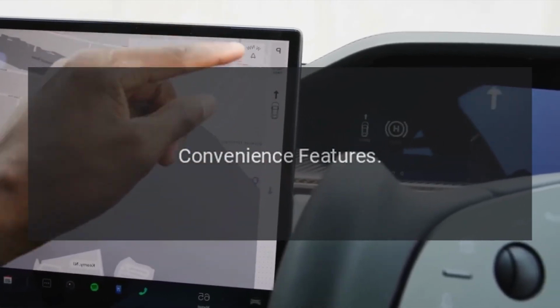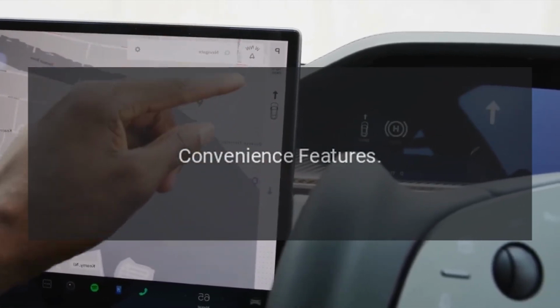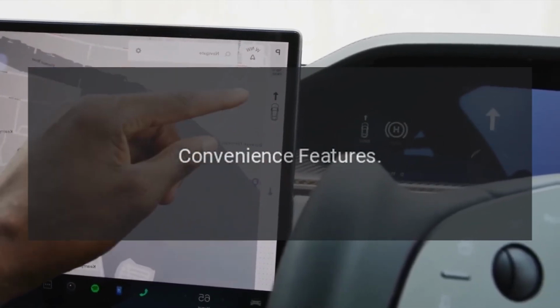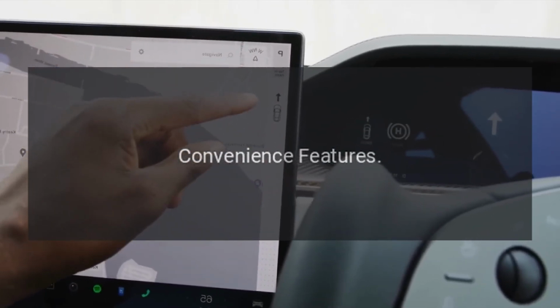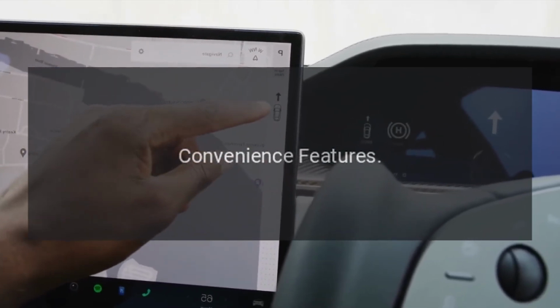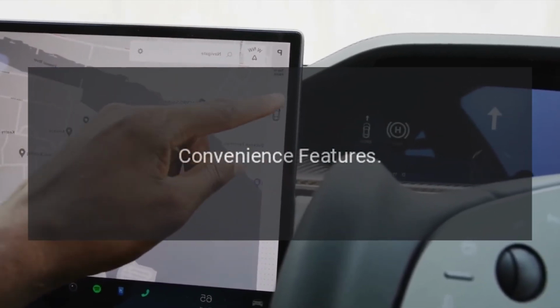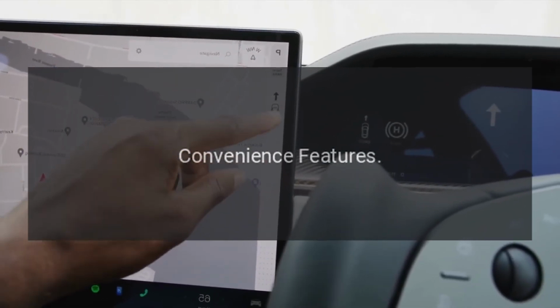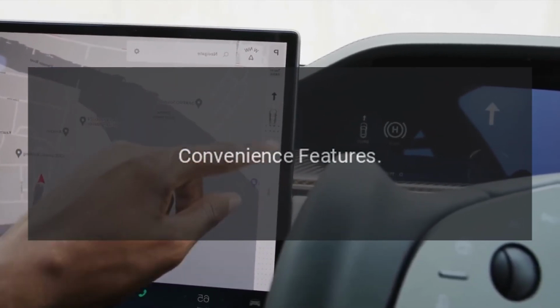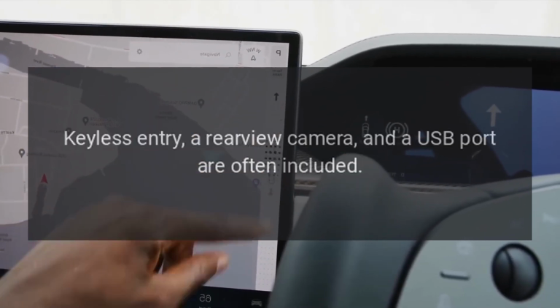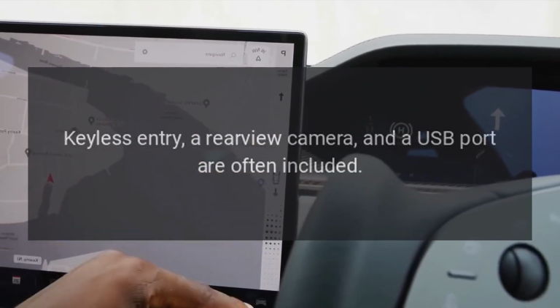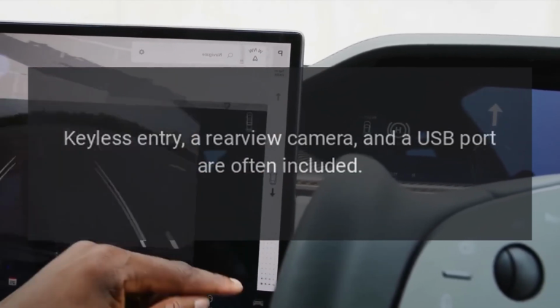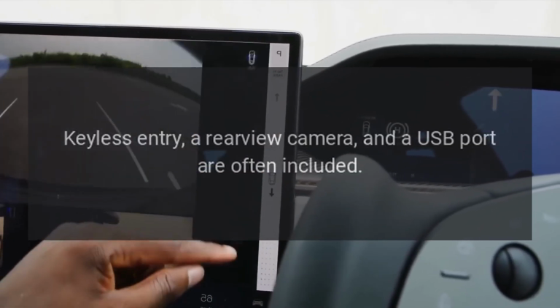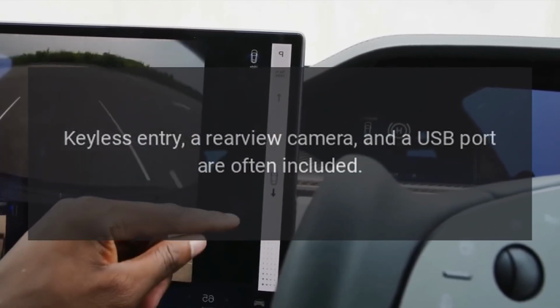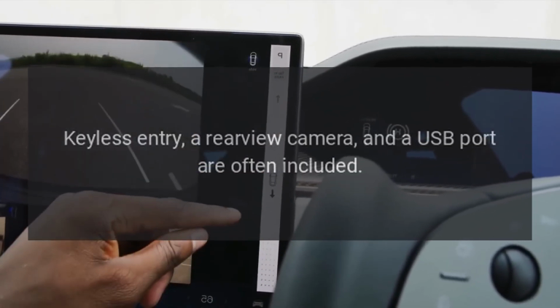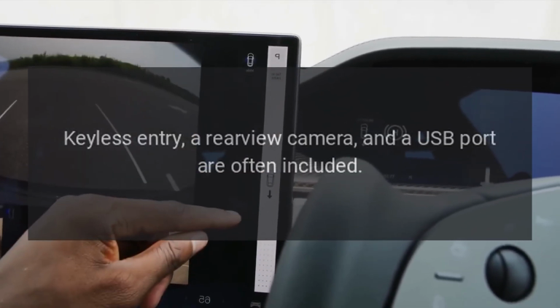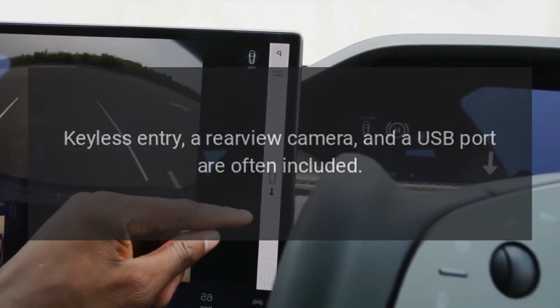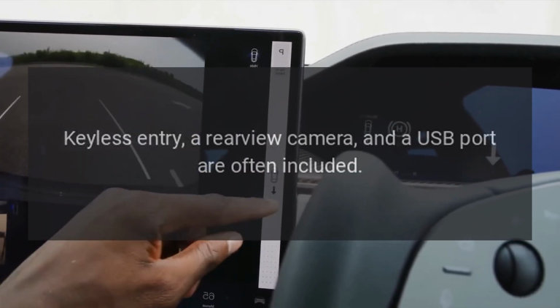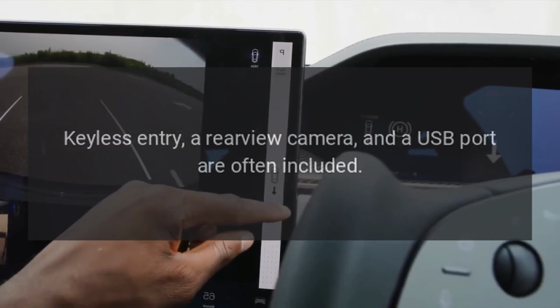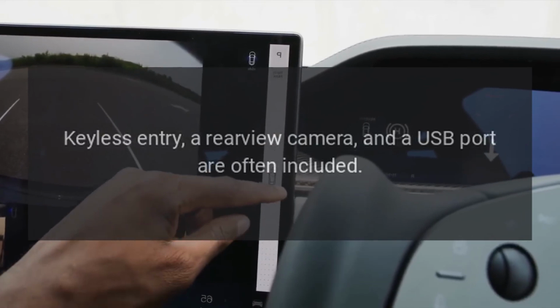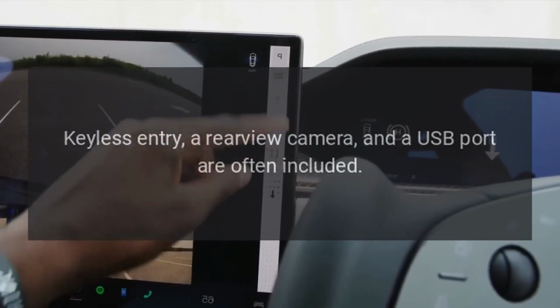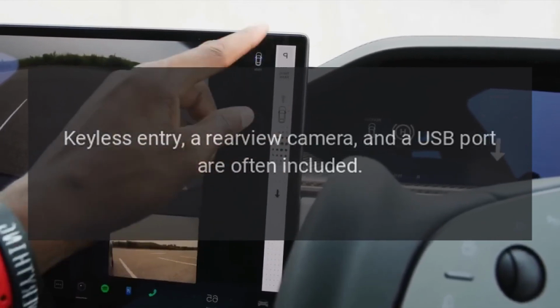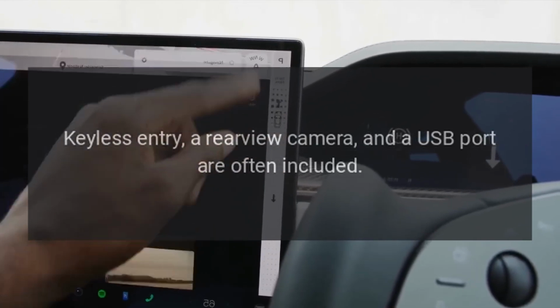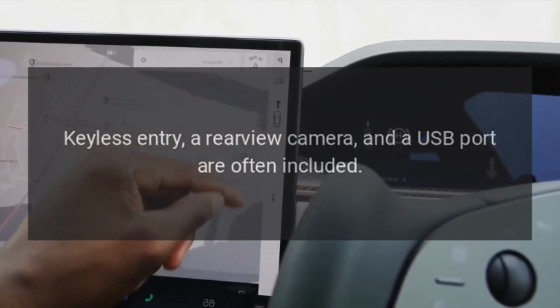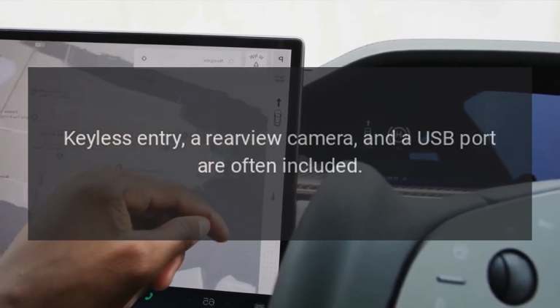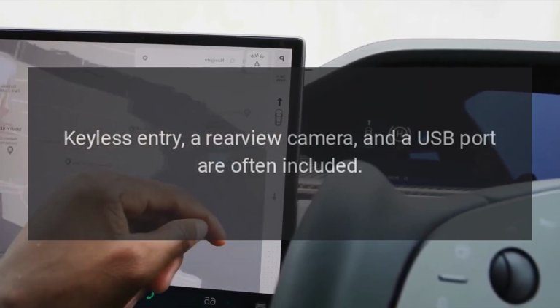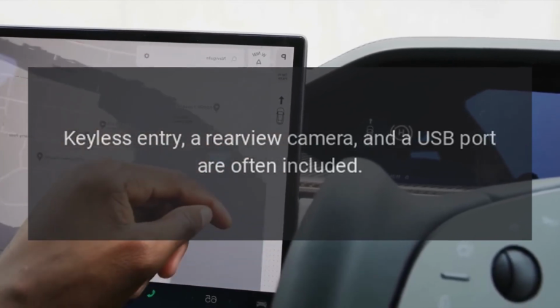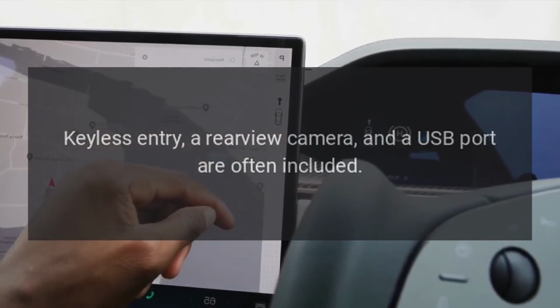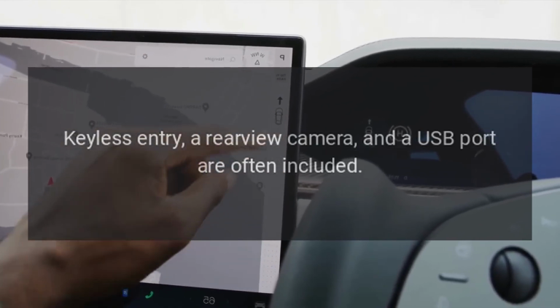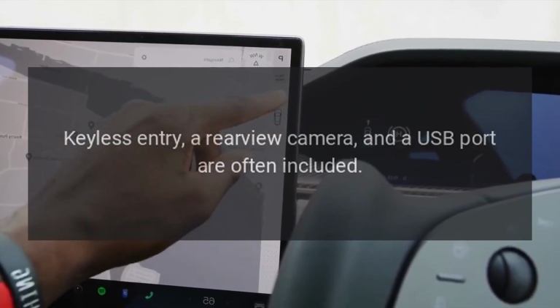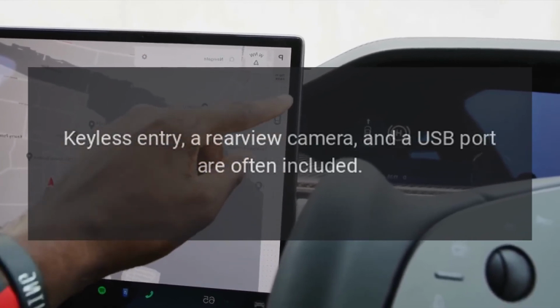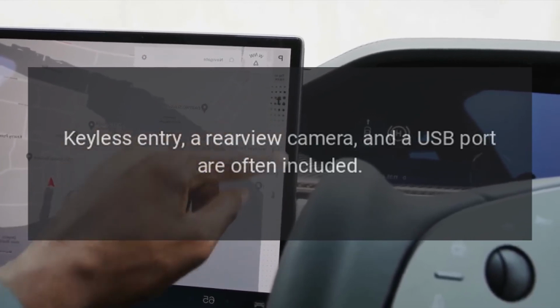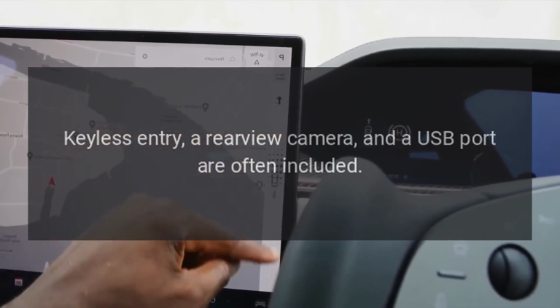Convenience features: keyless entry, a rear-view camera, and a USB port are often included.